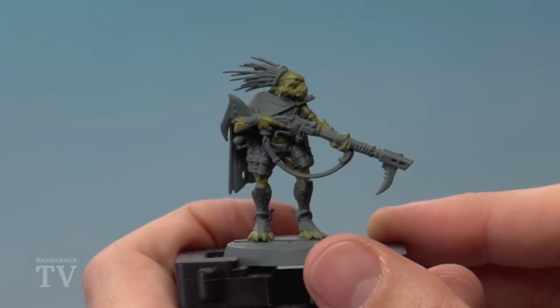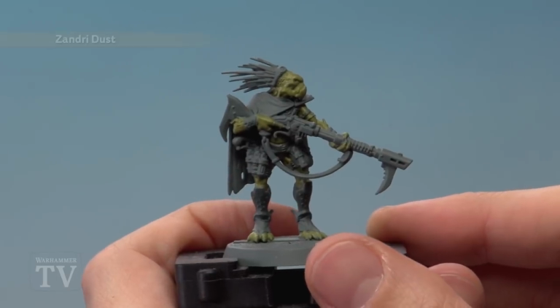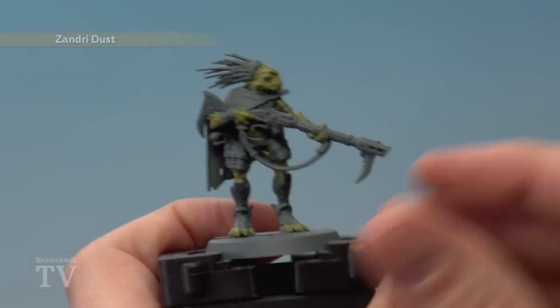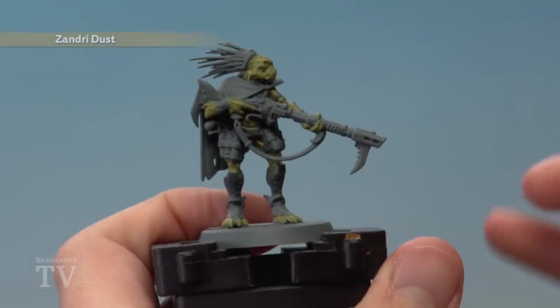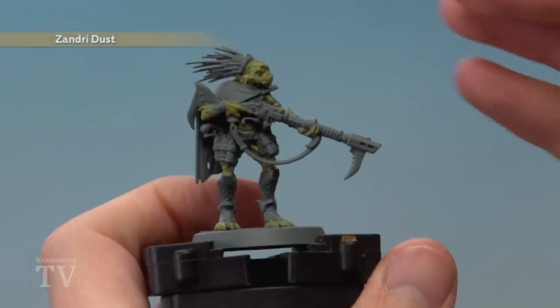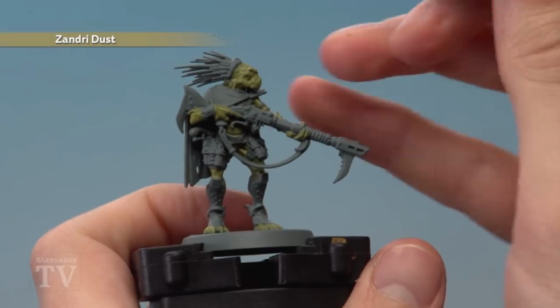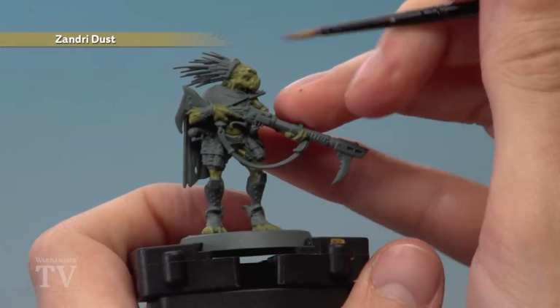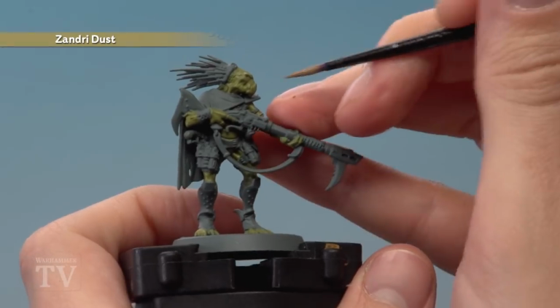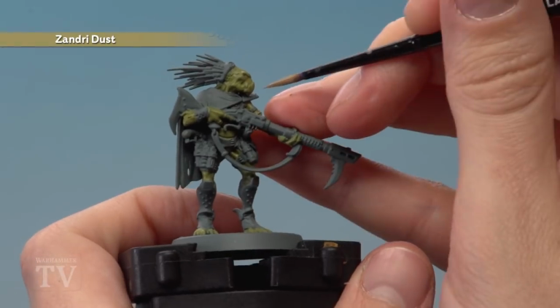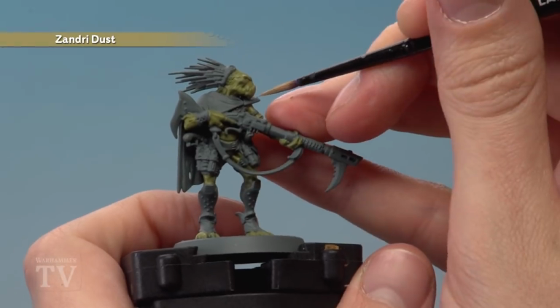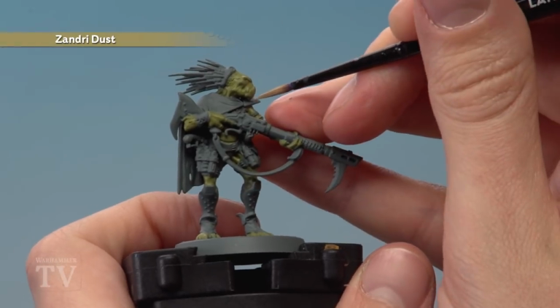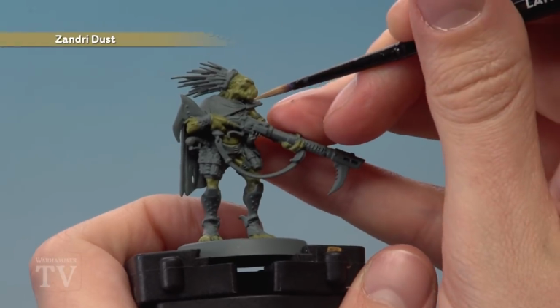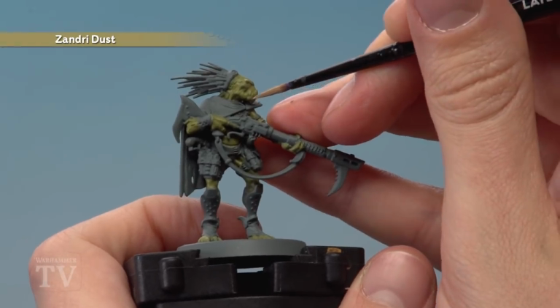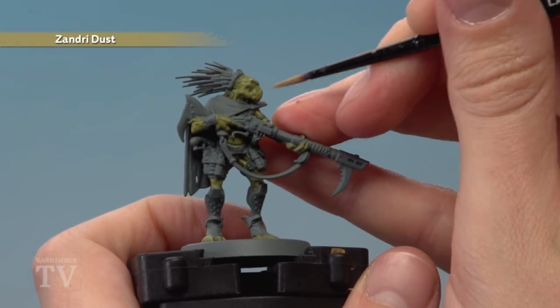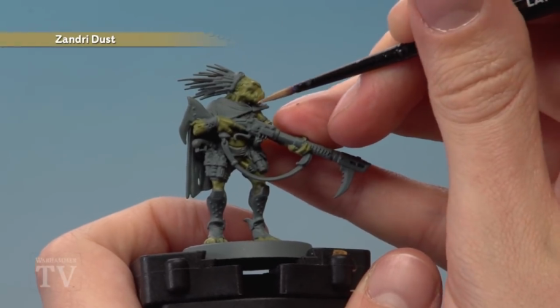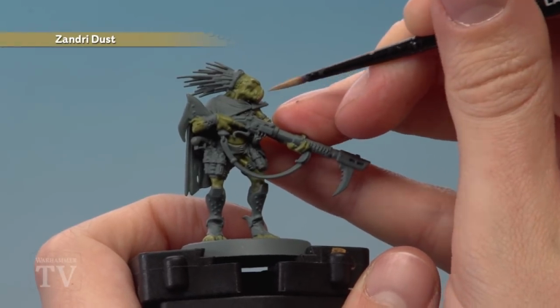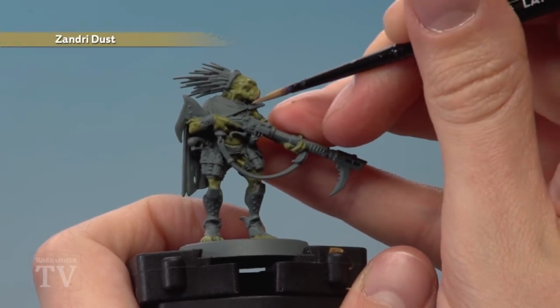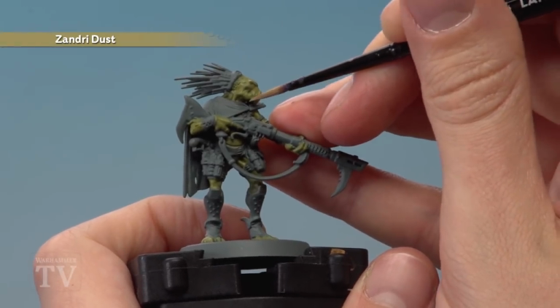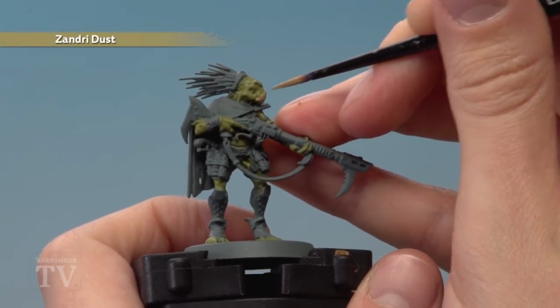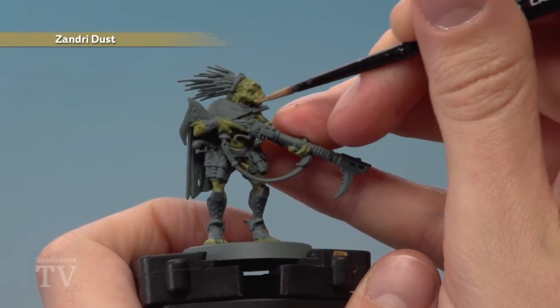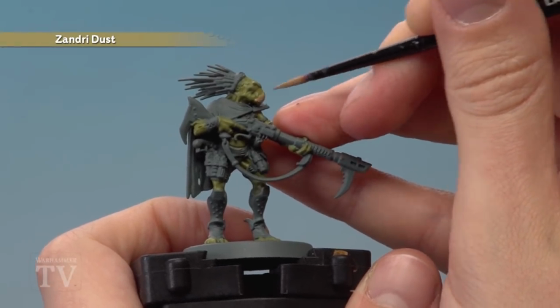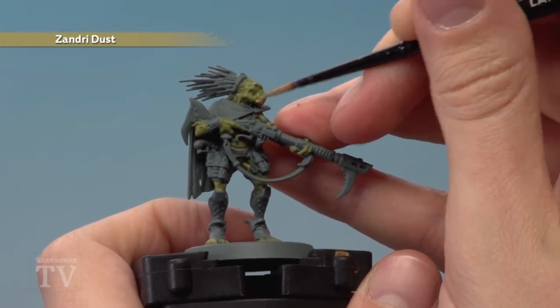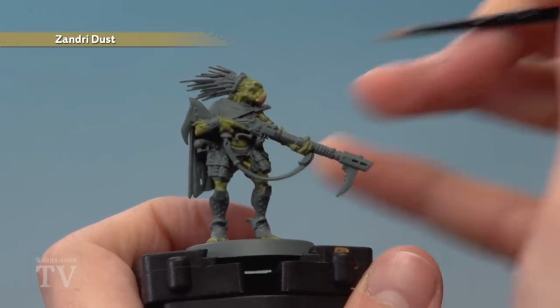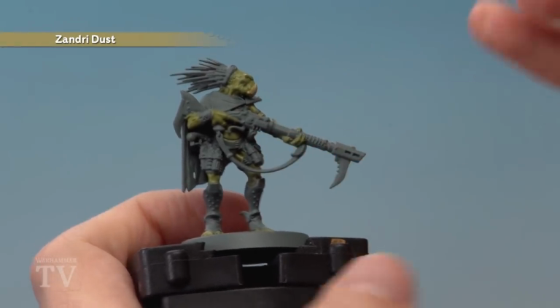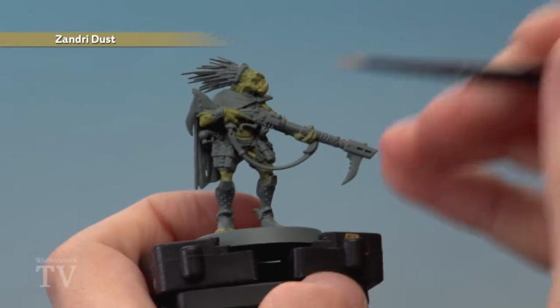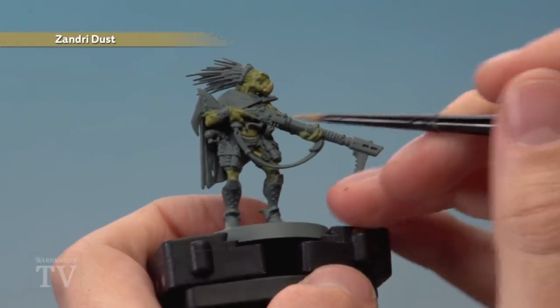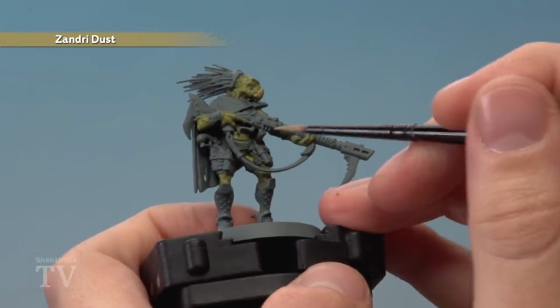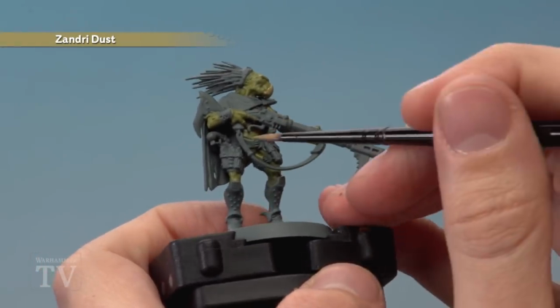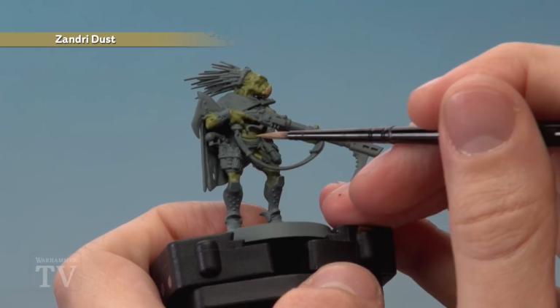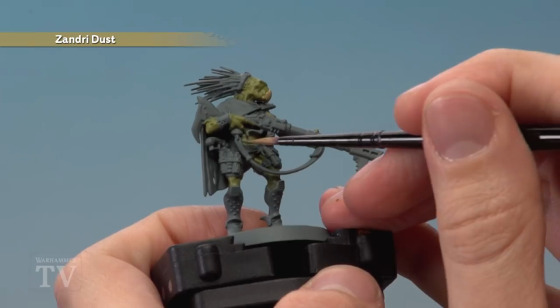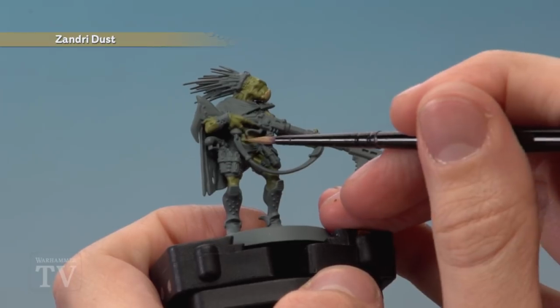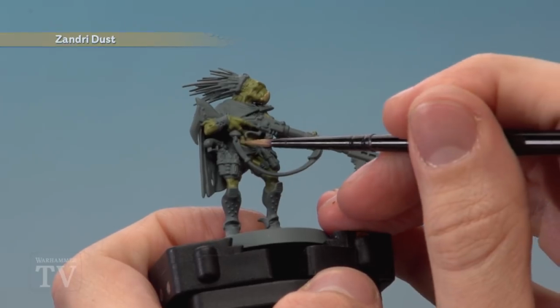Next we need Zandri Dust for the beak — really this lower part down here — but also paint in his belly at this stage as well.